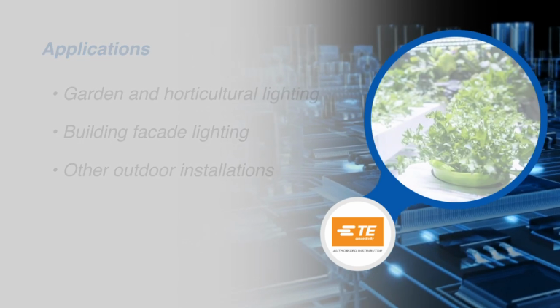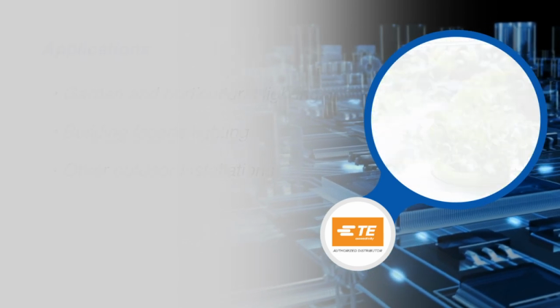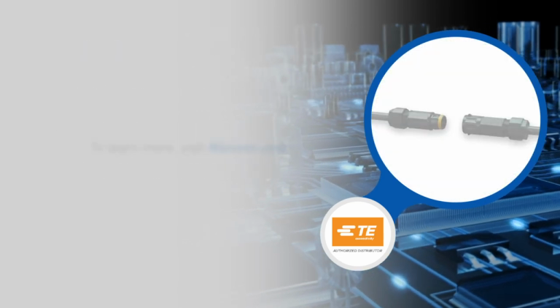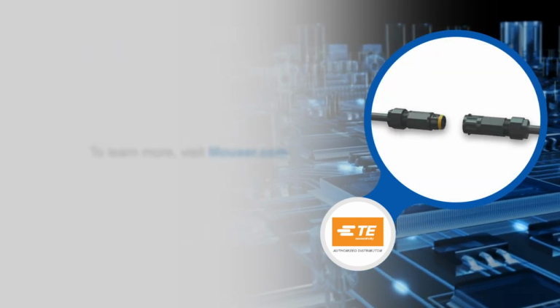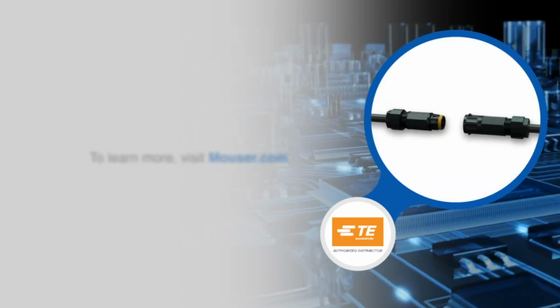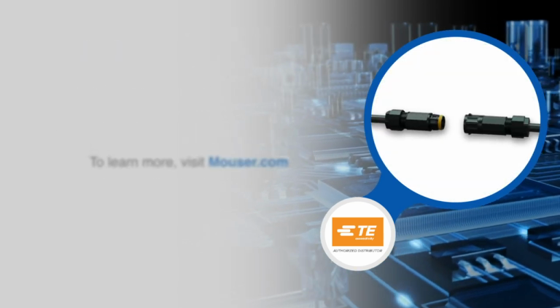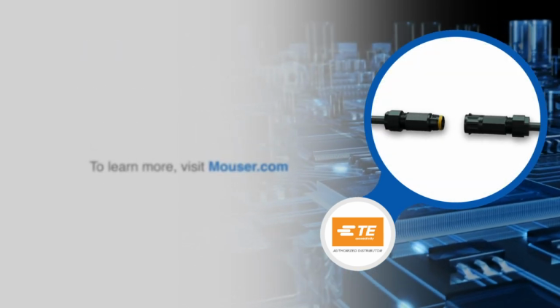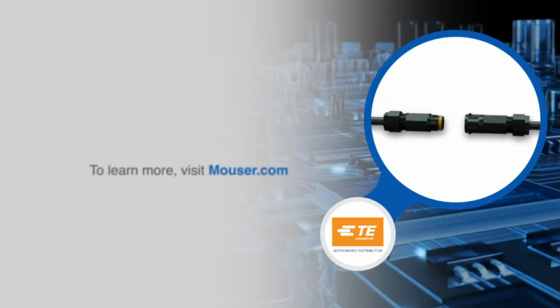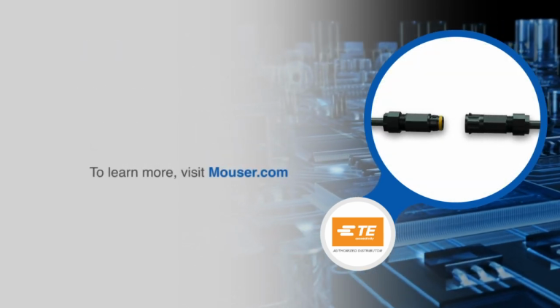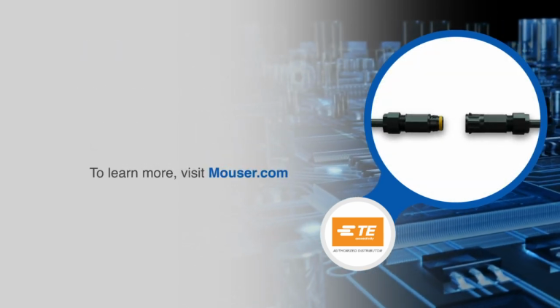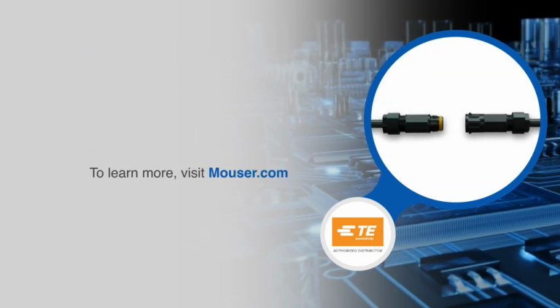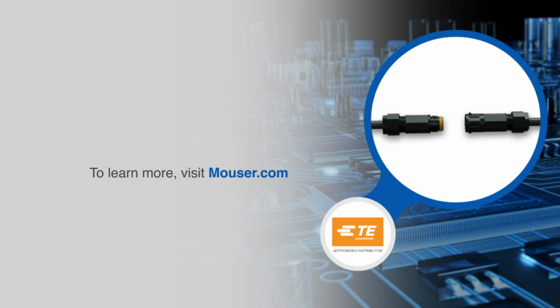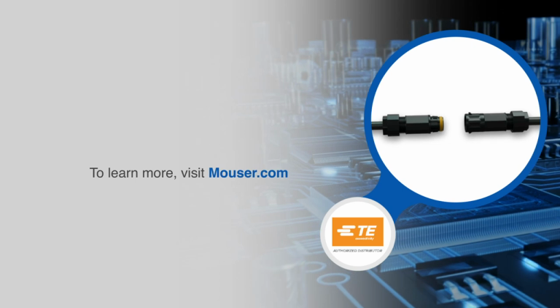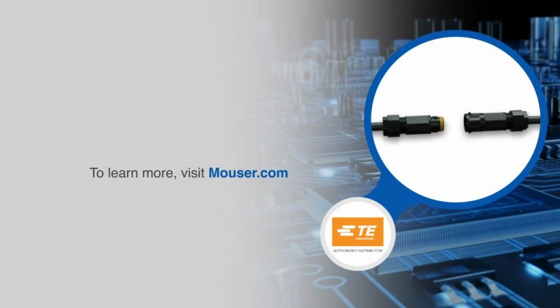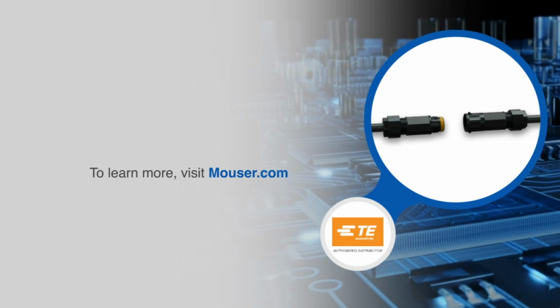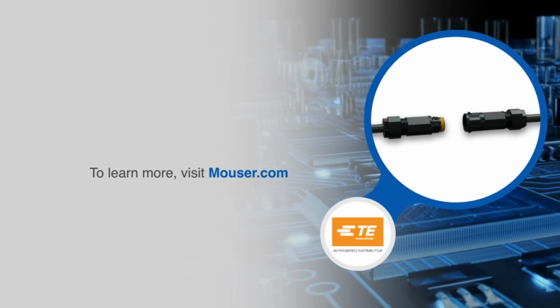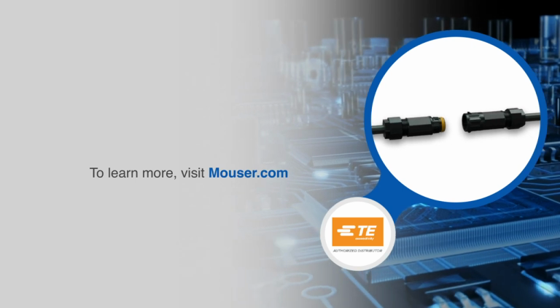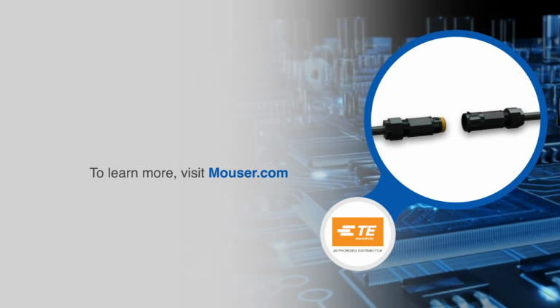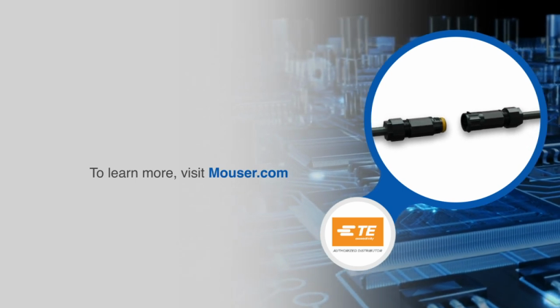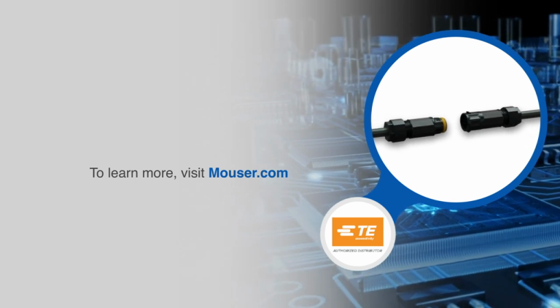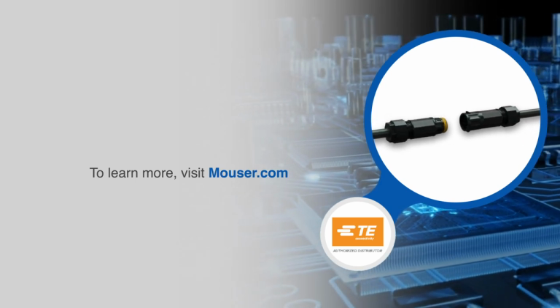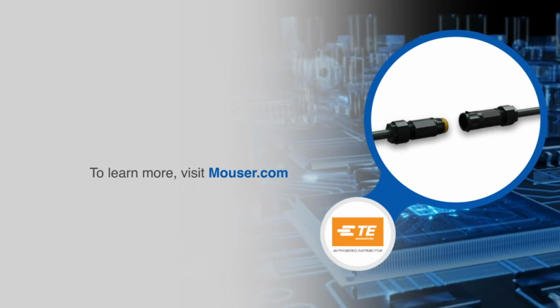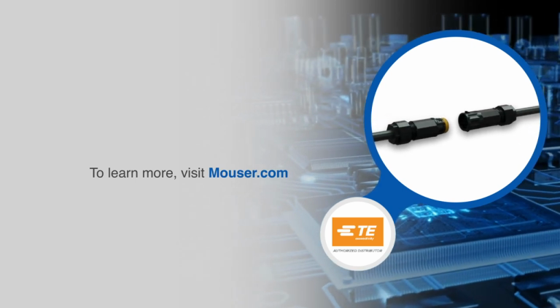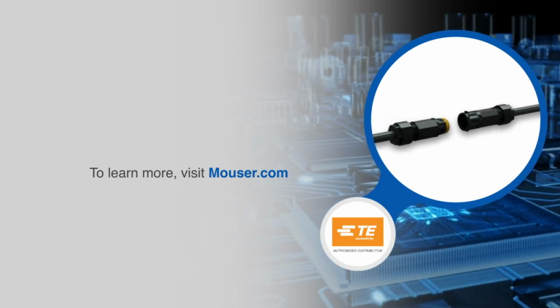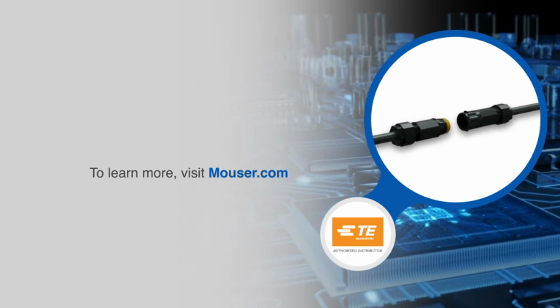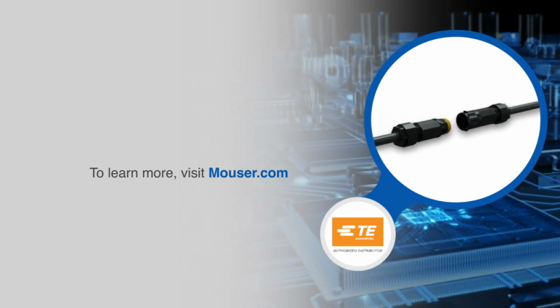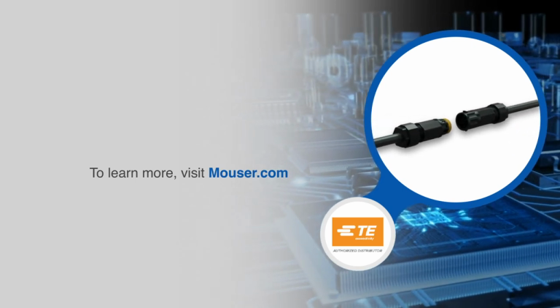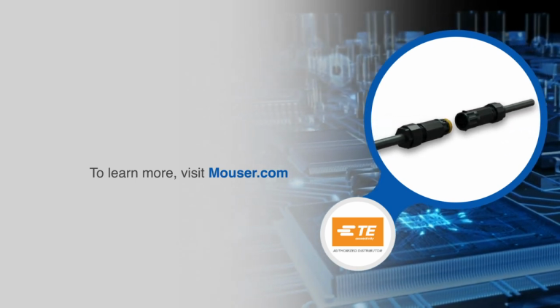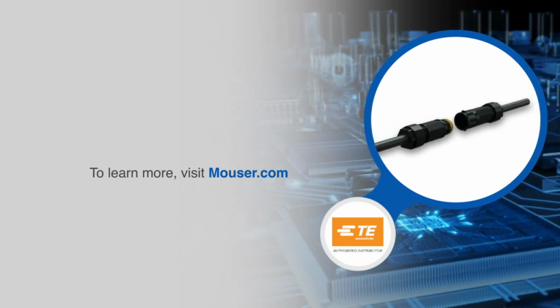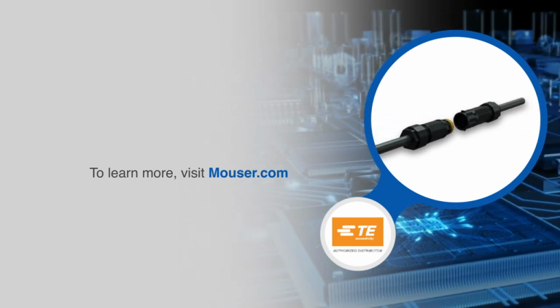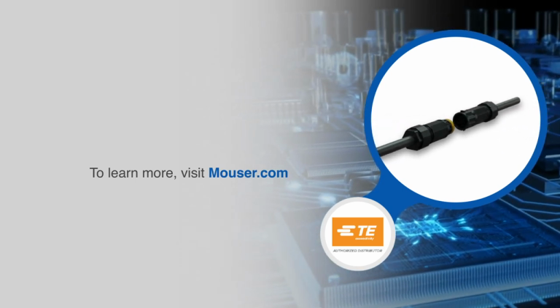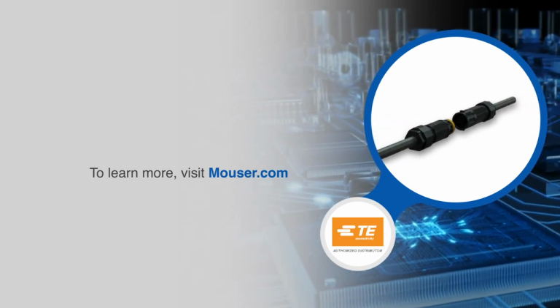For more information on TE Connectivity's Nectar T pluggable lighting connector system, visit mauser.com.